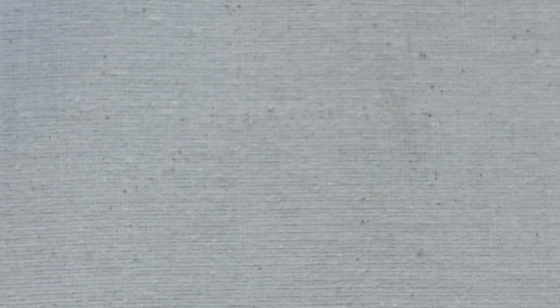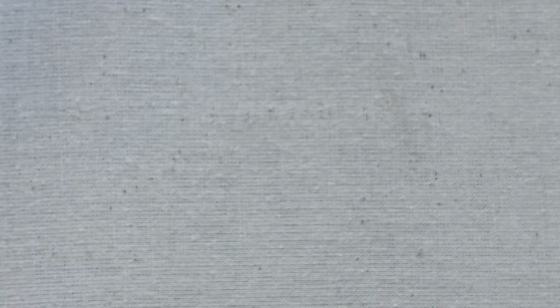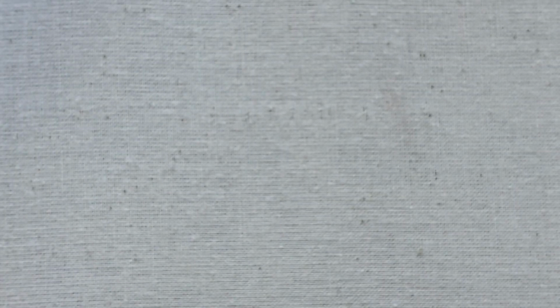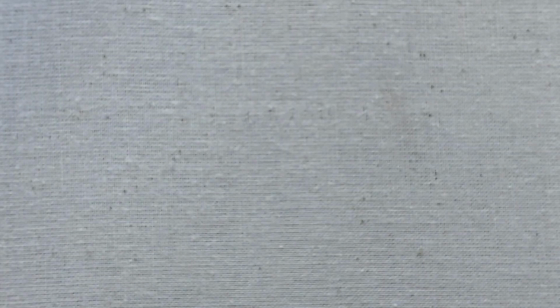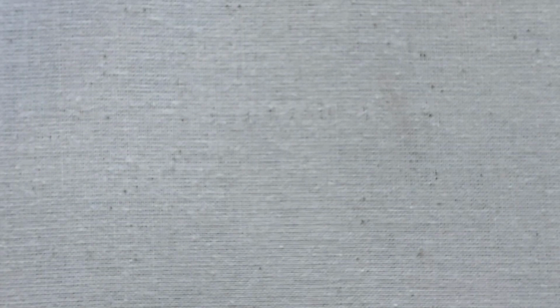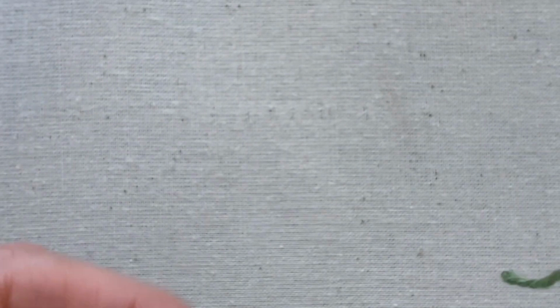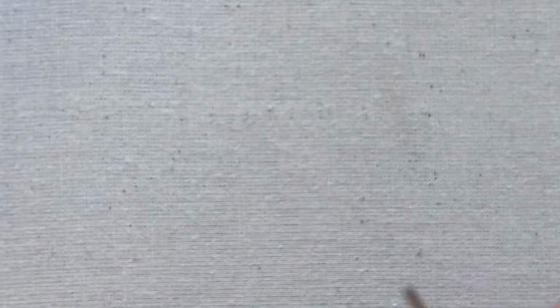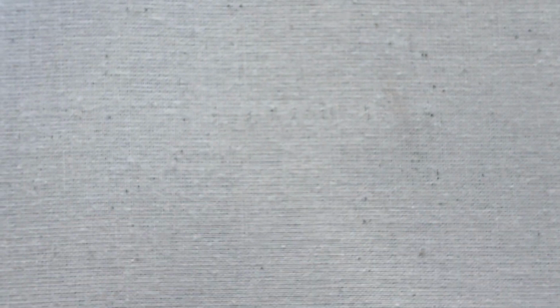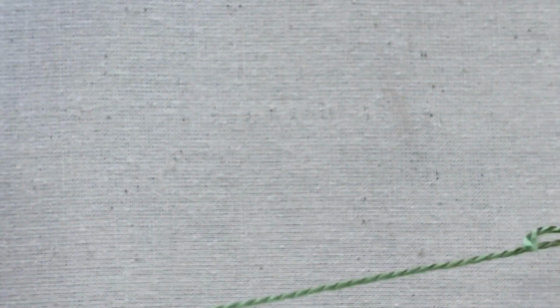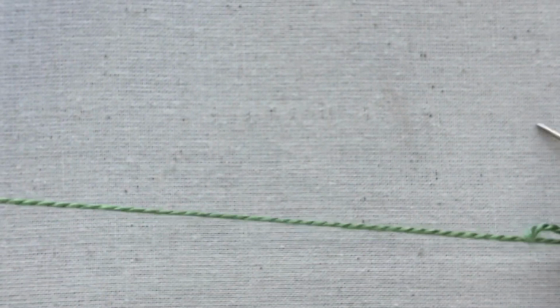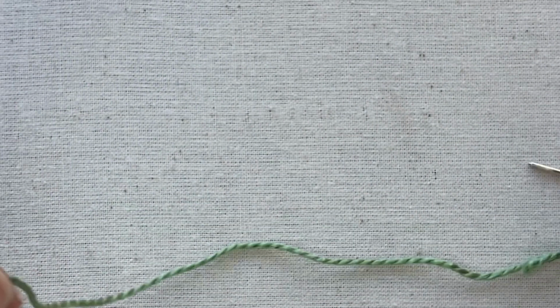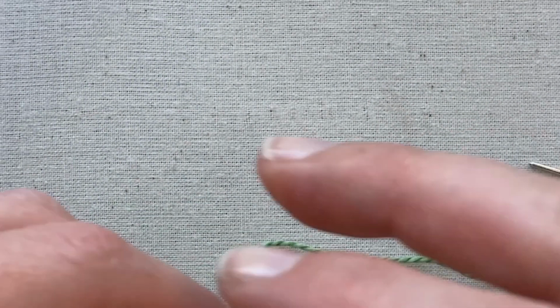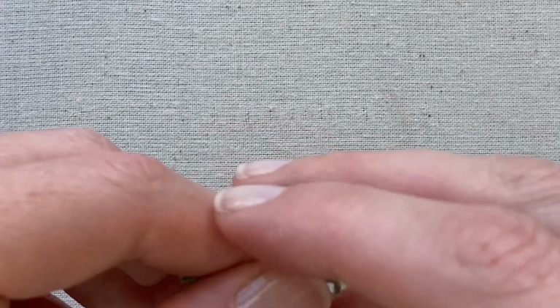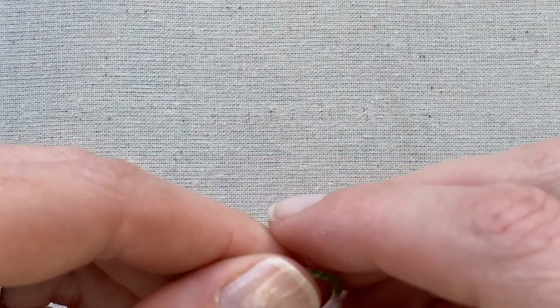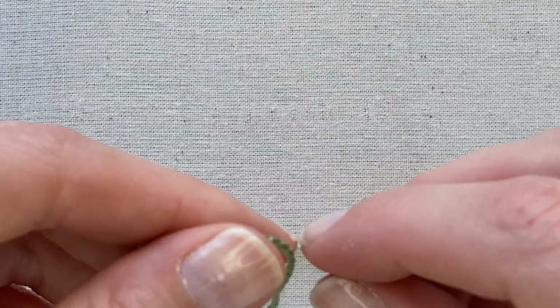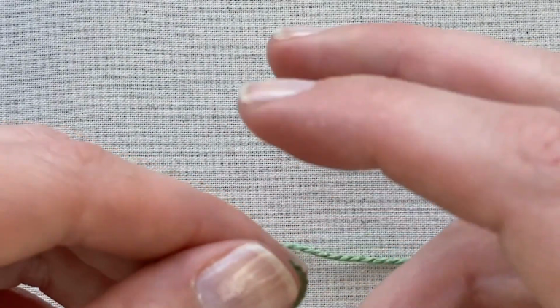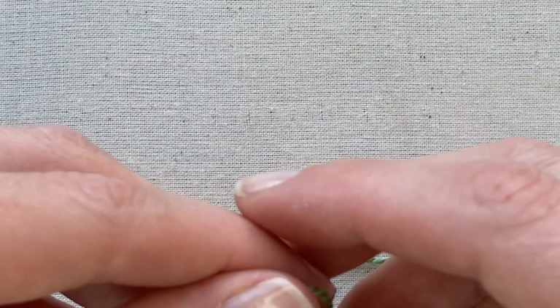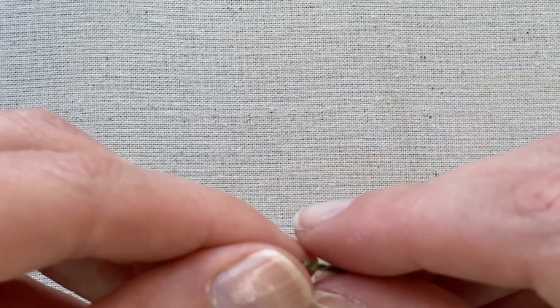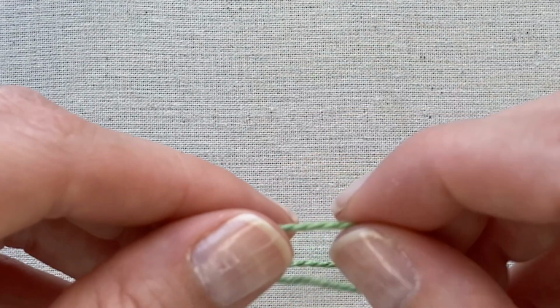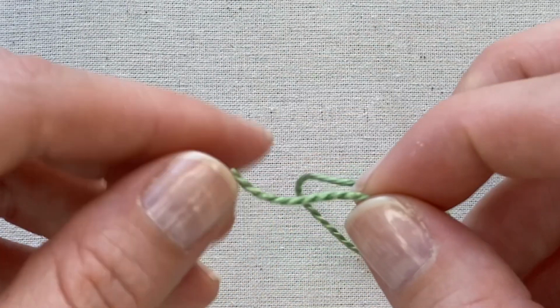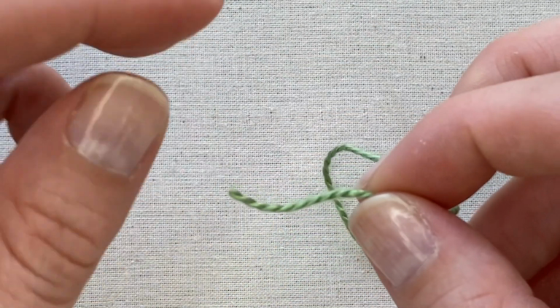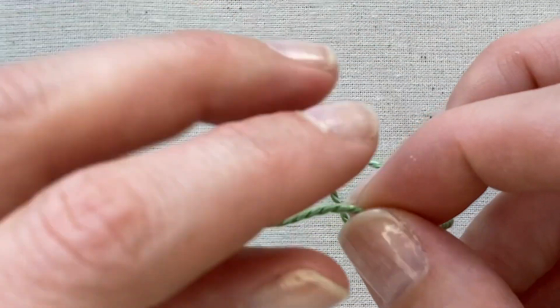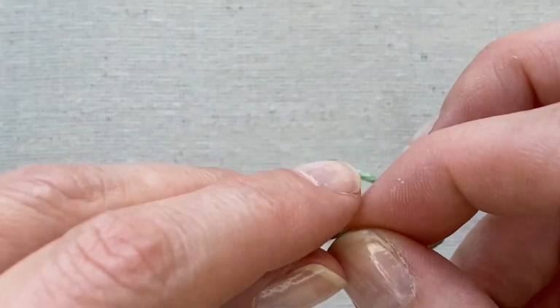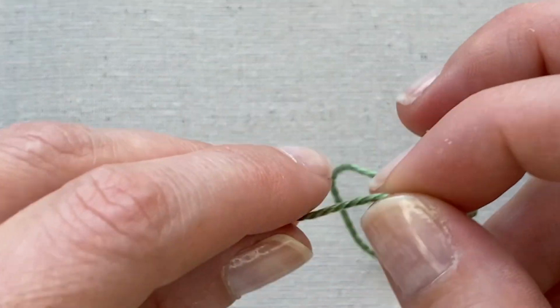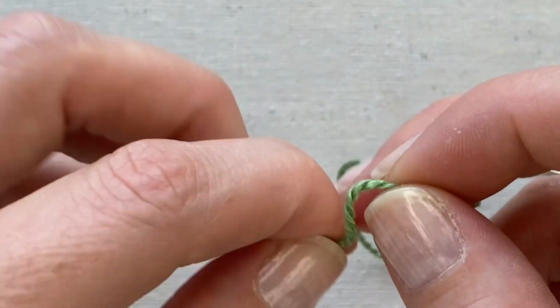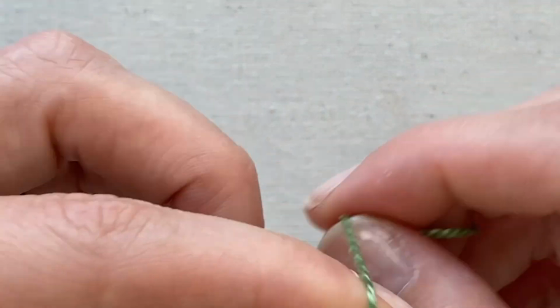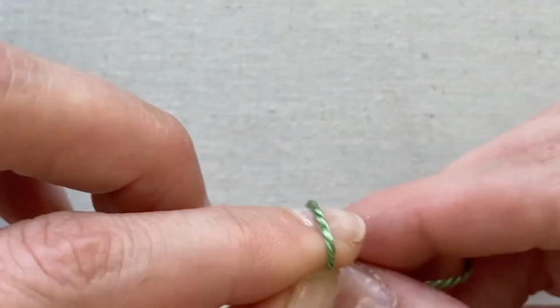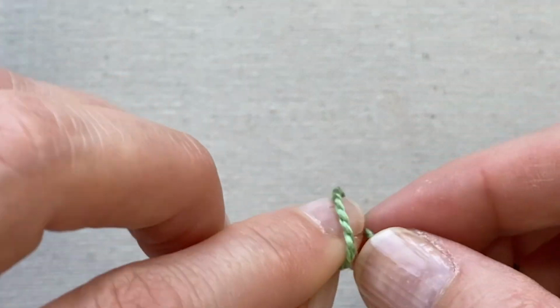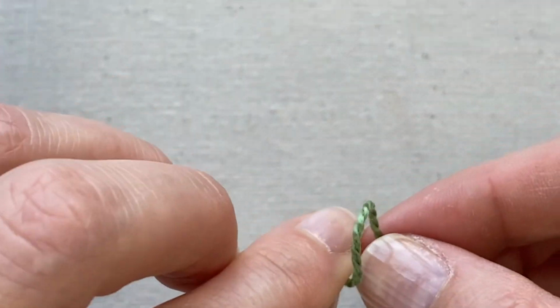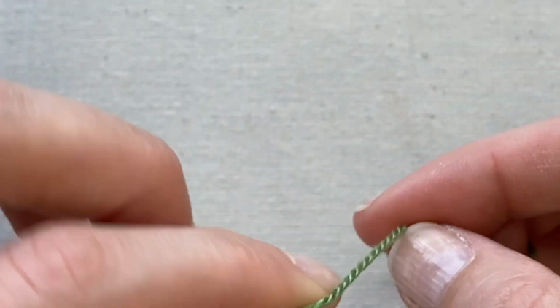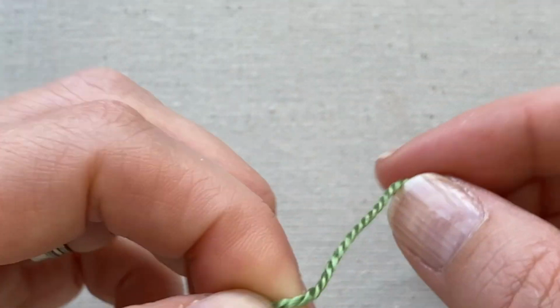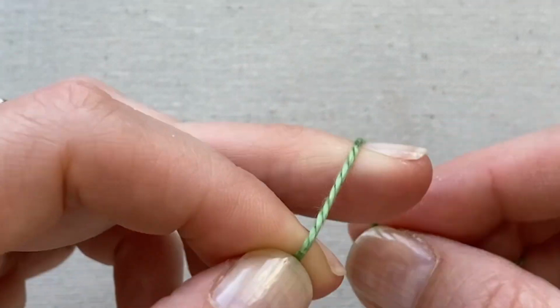The other is to just use both hands and tie a knot.